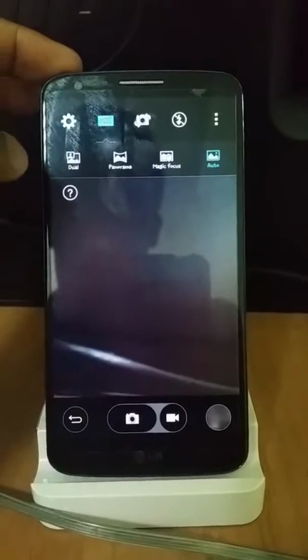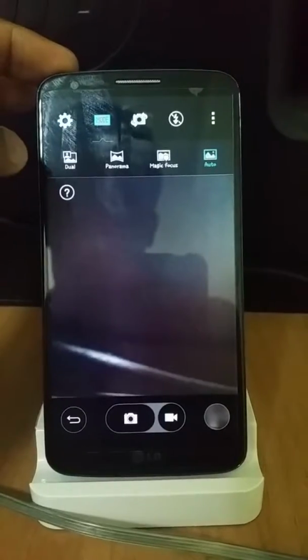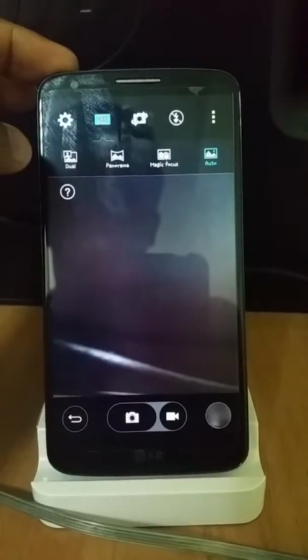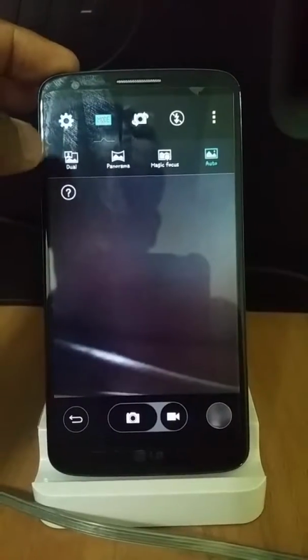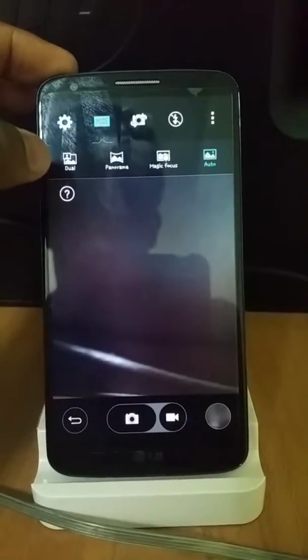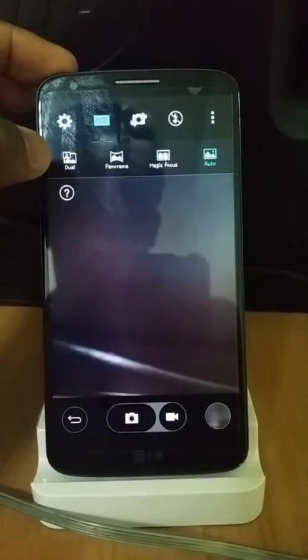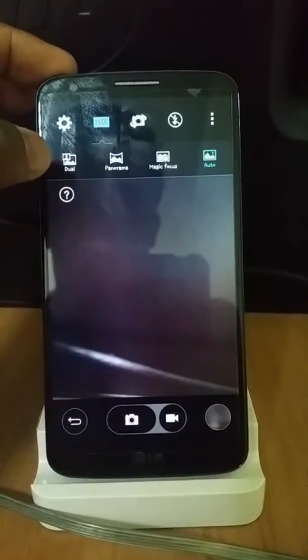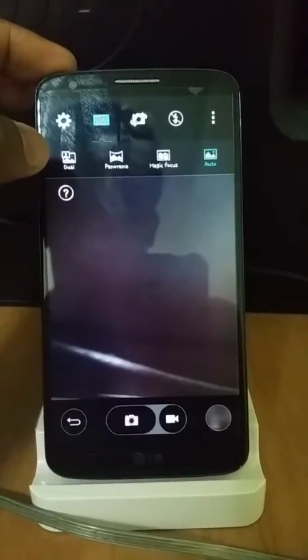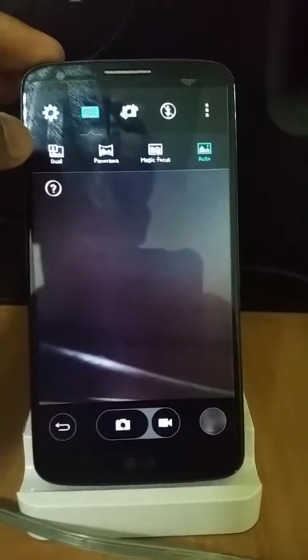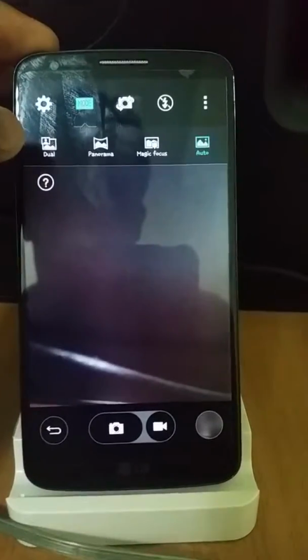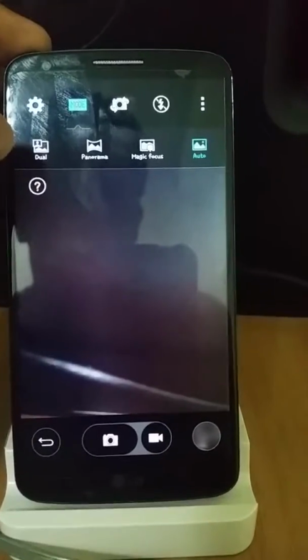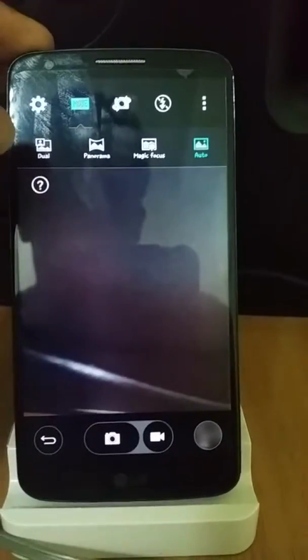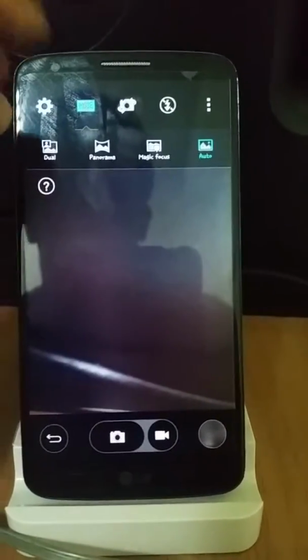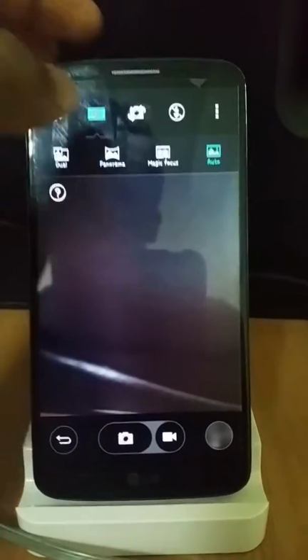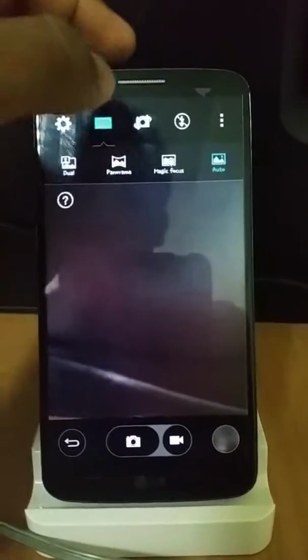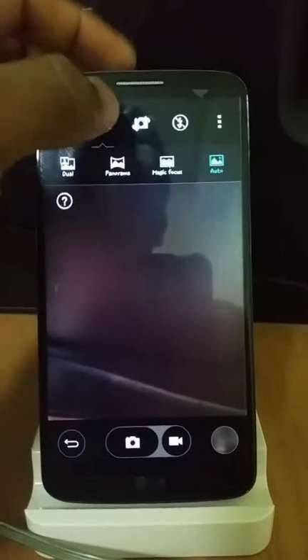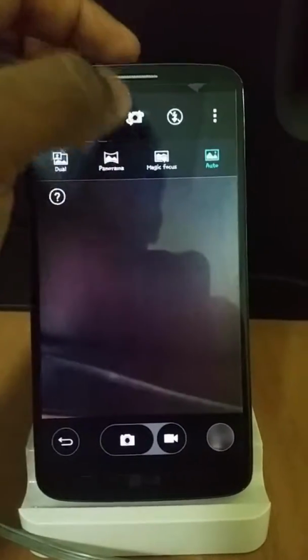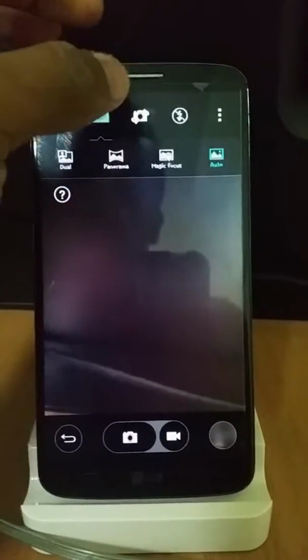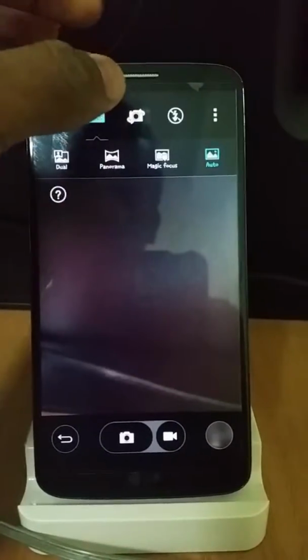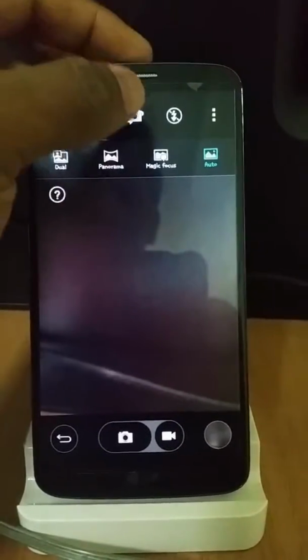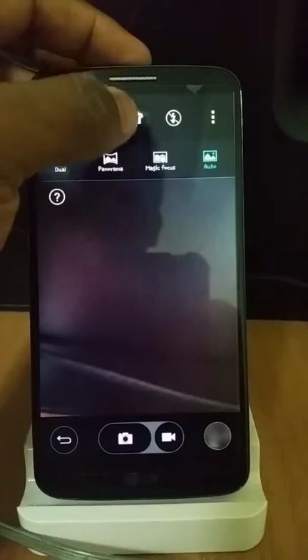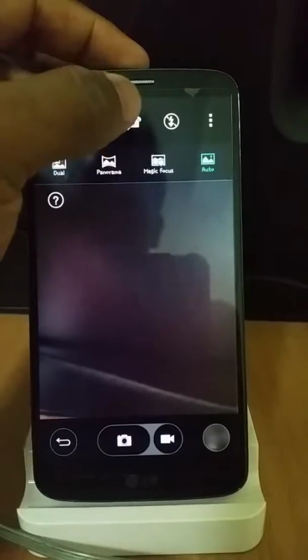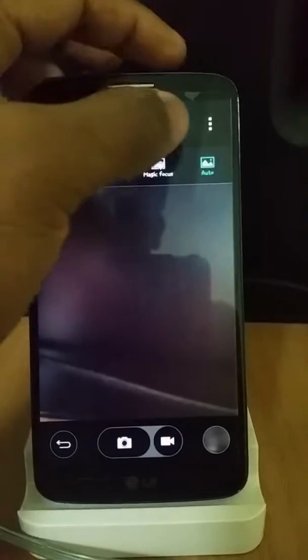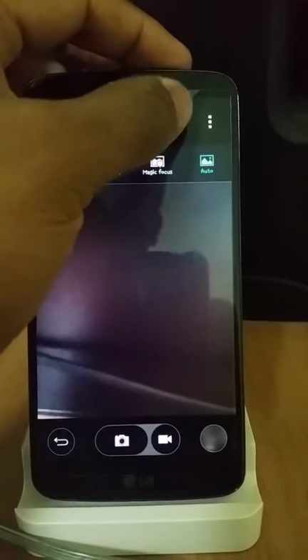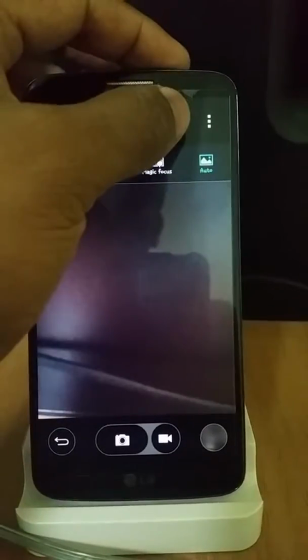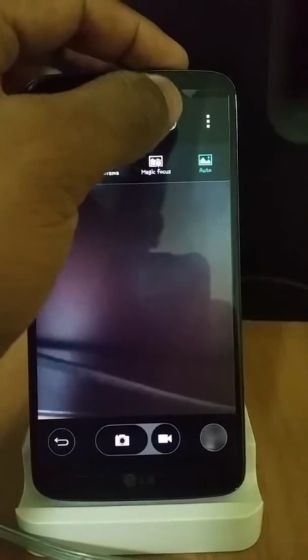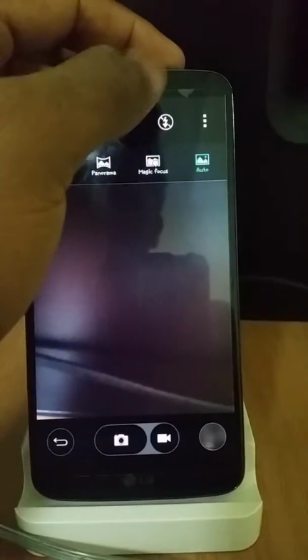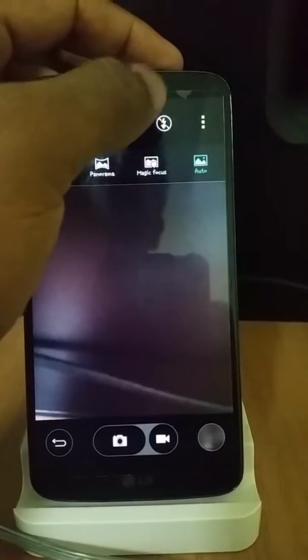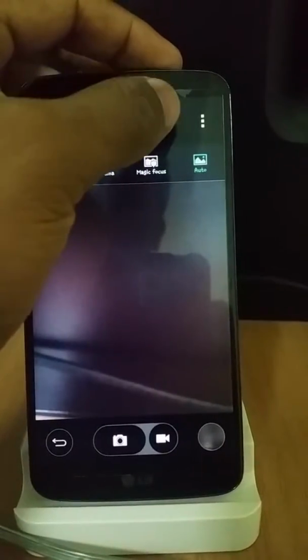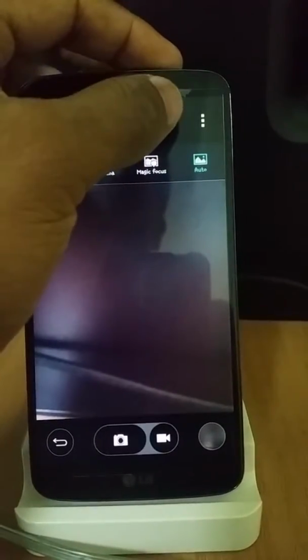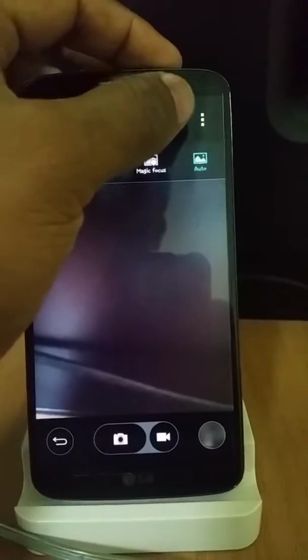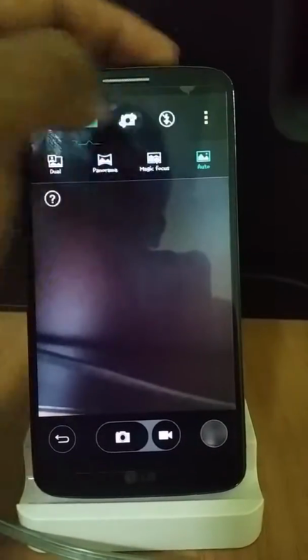In modes, you get dual, panorama, magic focus, and auto. You also get a switch menu for front and back camera, and you get the flash.